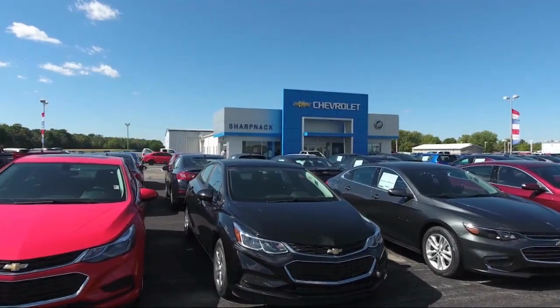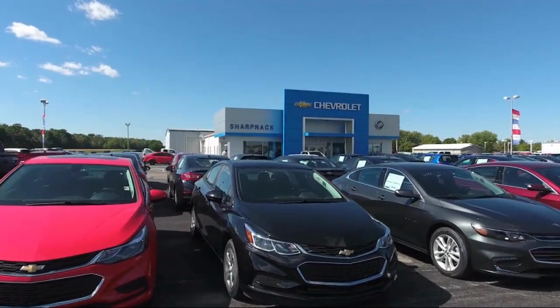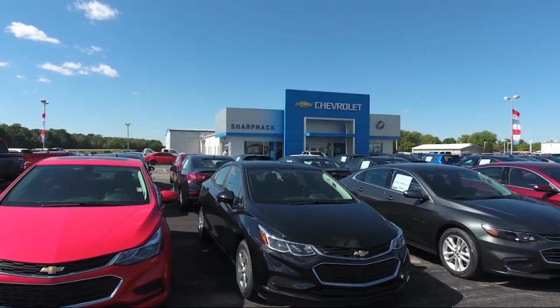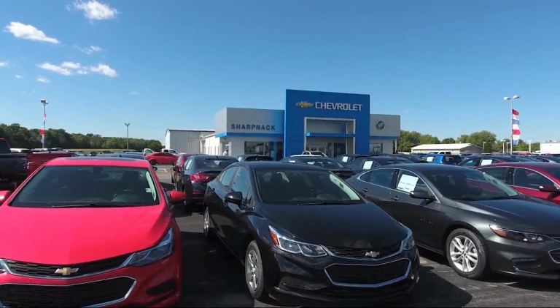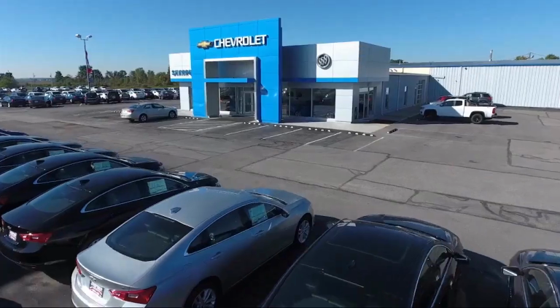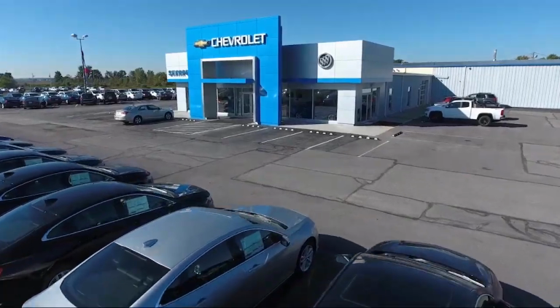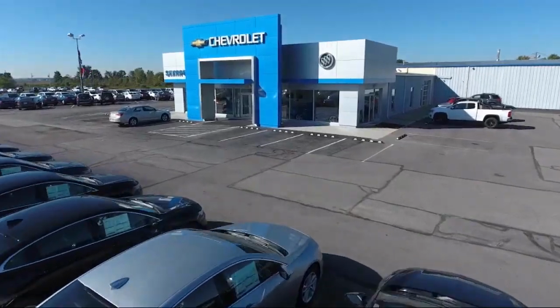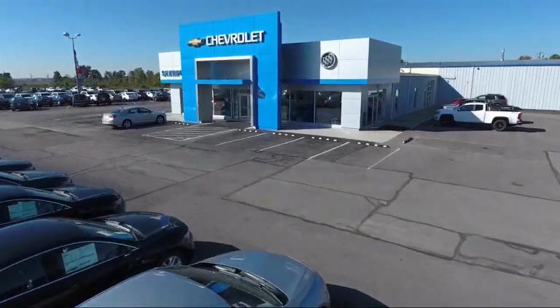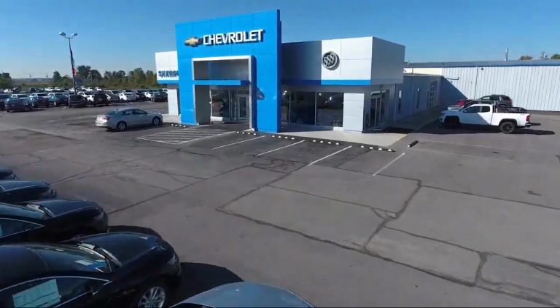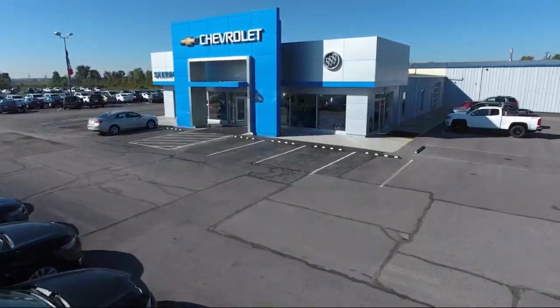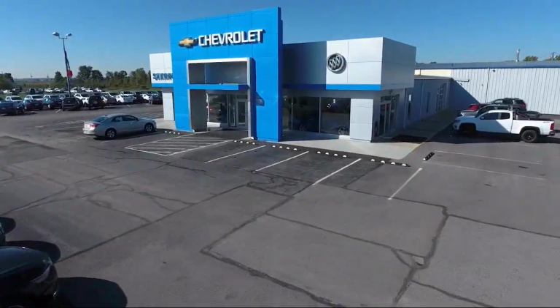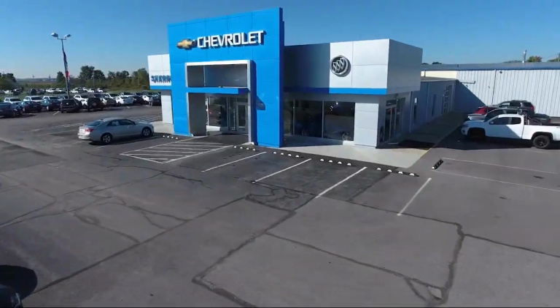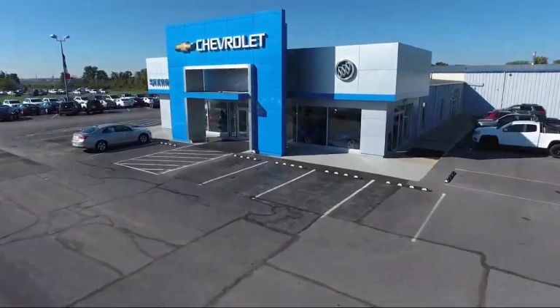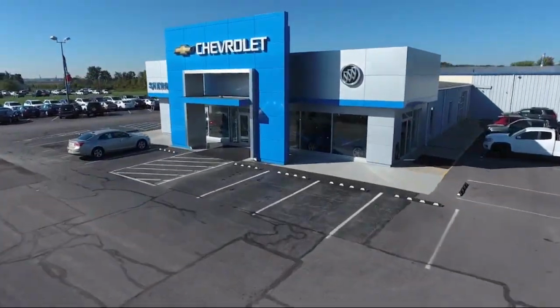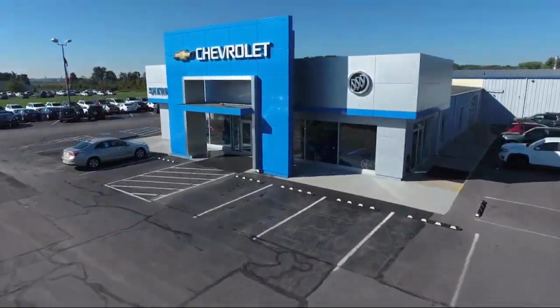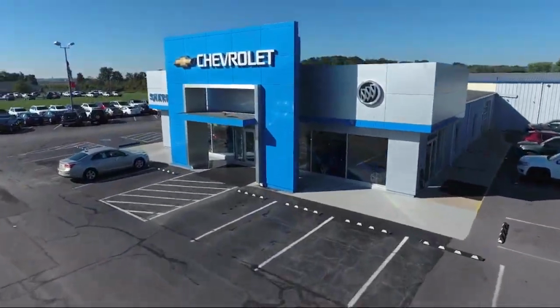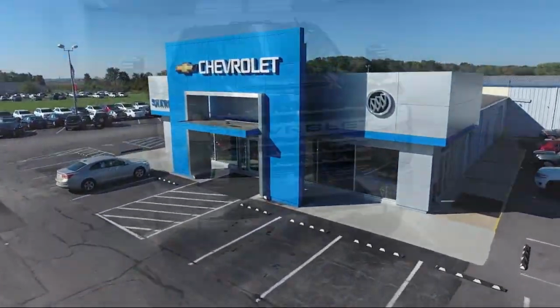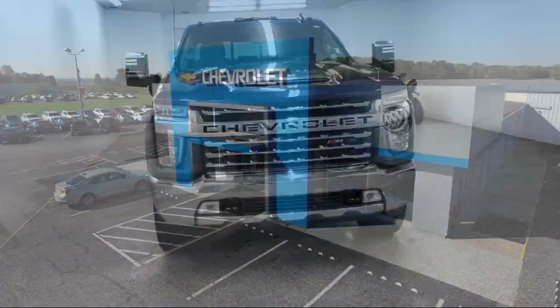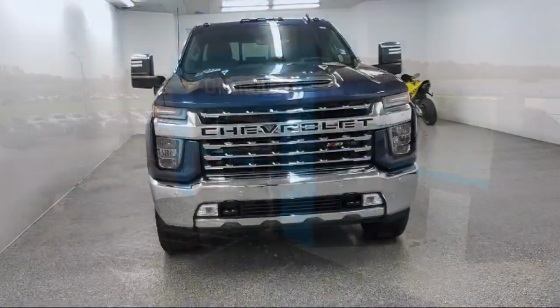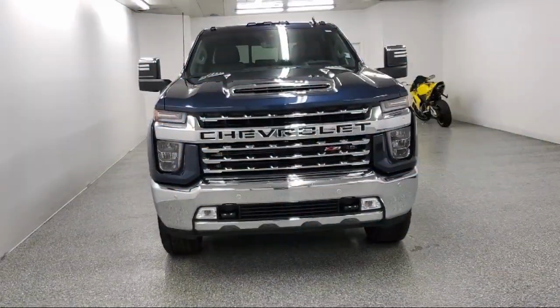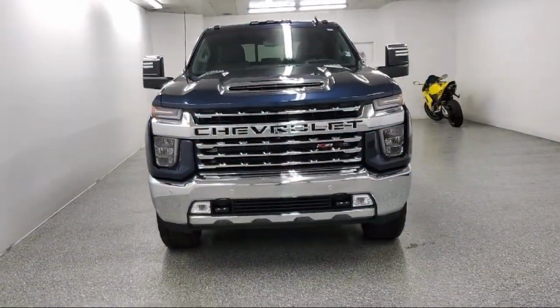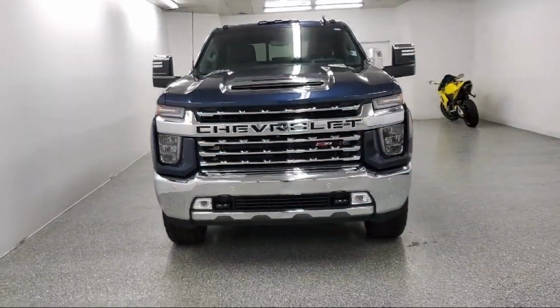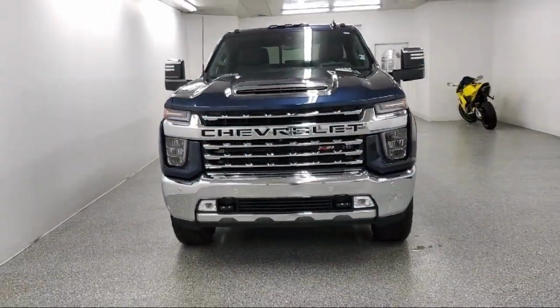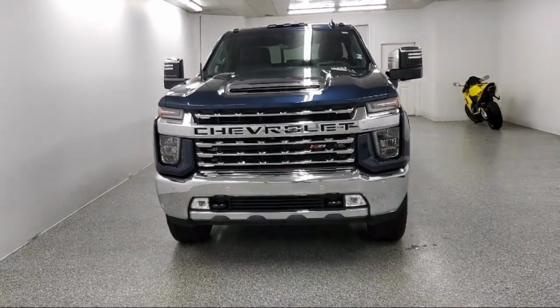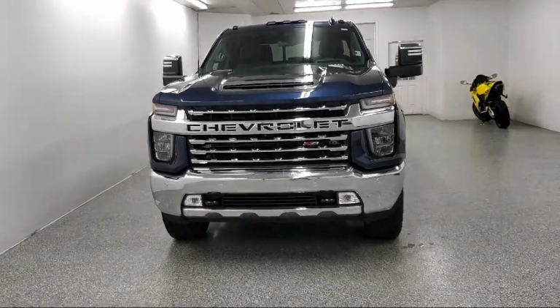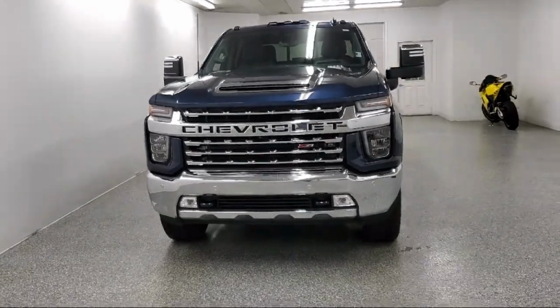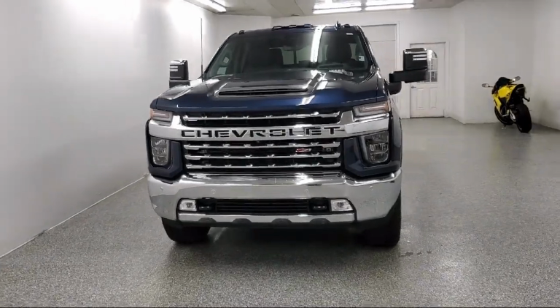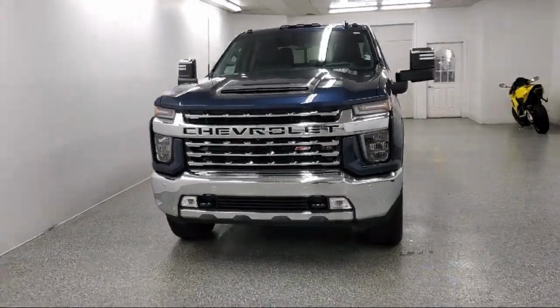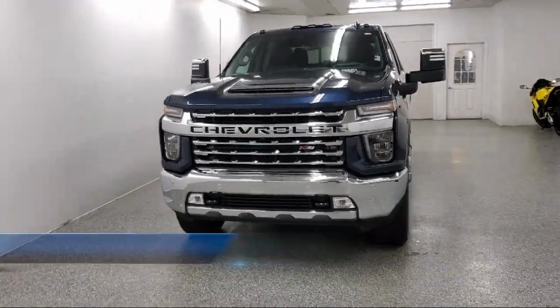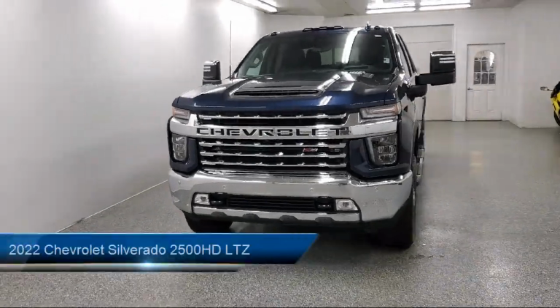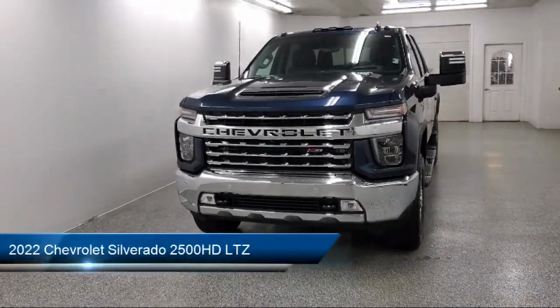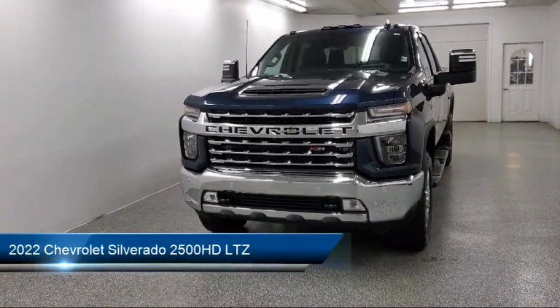Welcome to Sharpnack Chevrolet Buick Cadillac. Here's a look at another one of our great vehicles from our inventory.